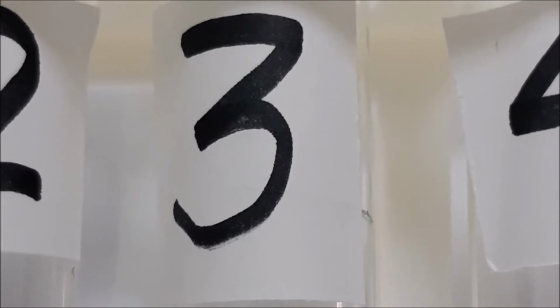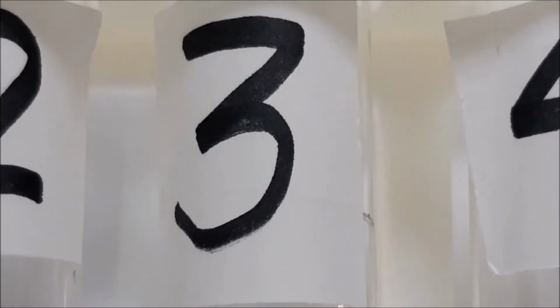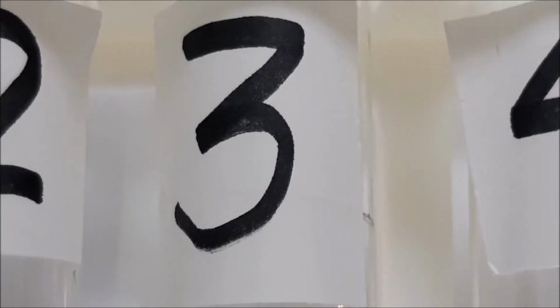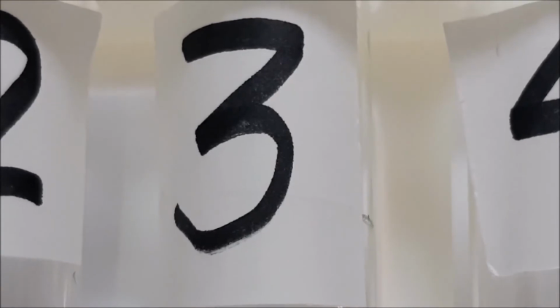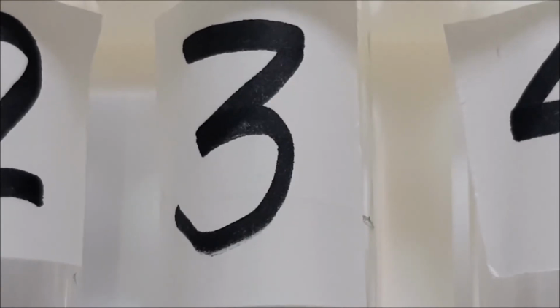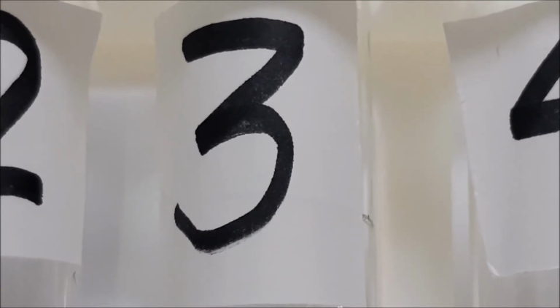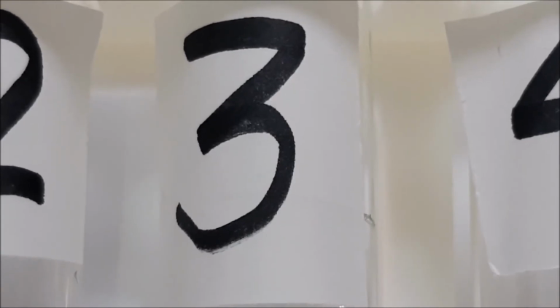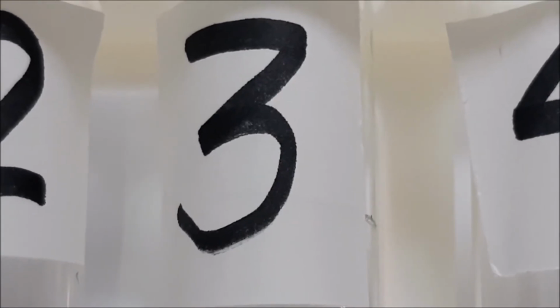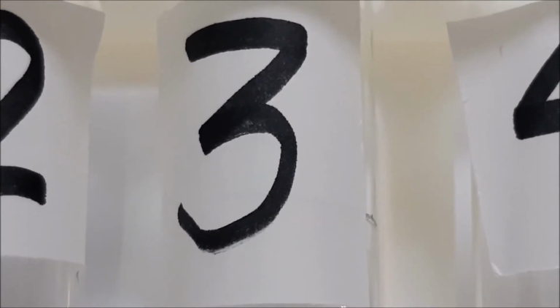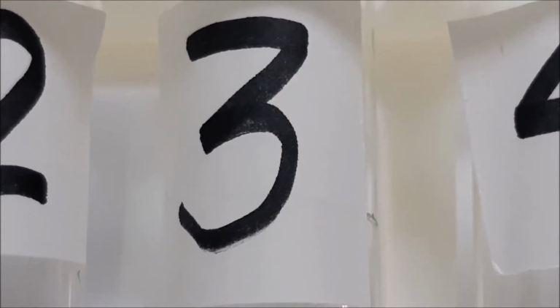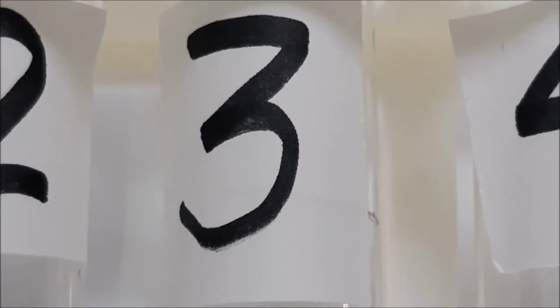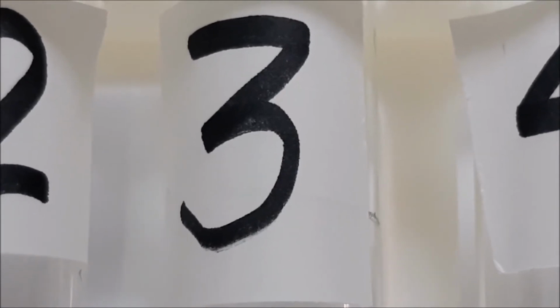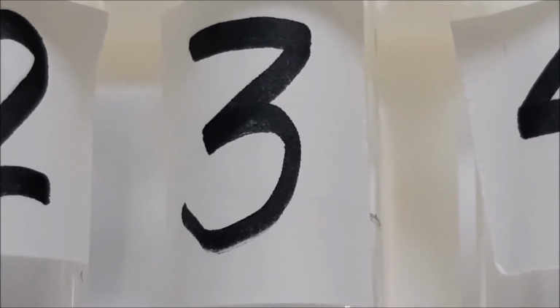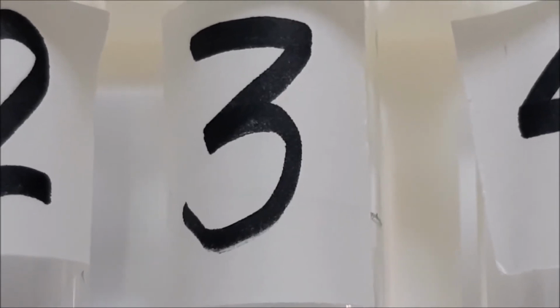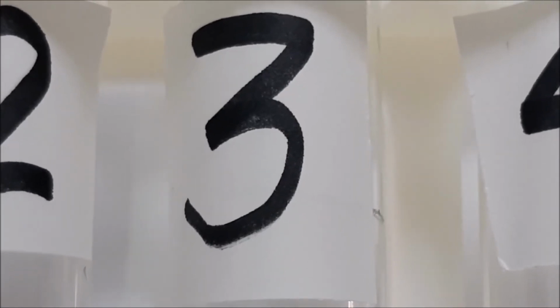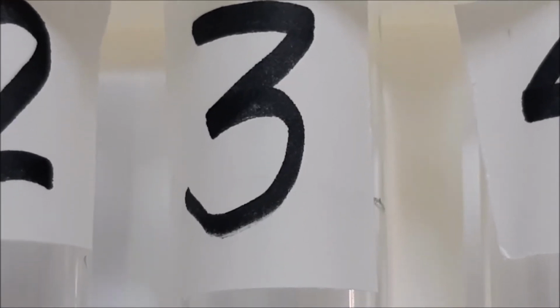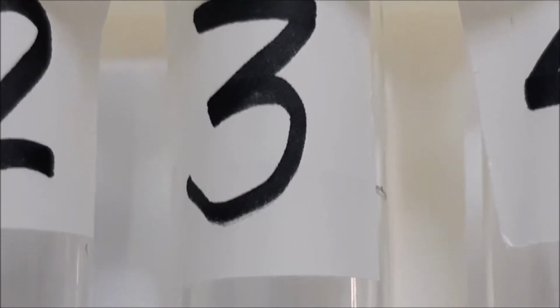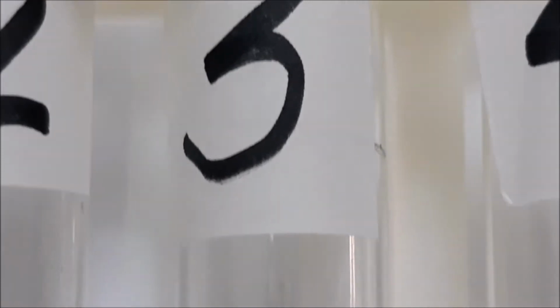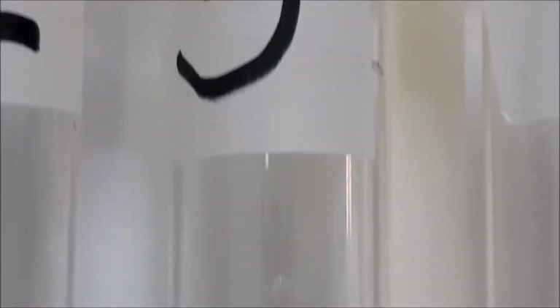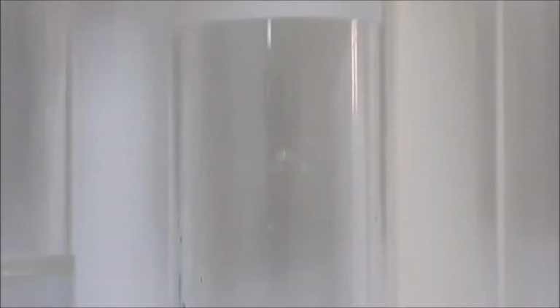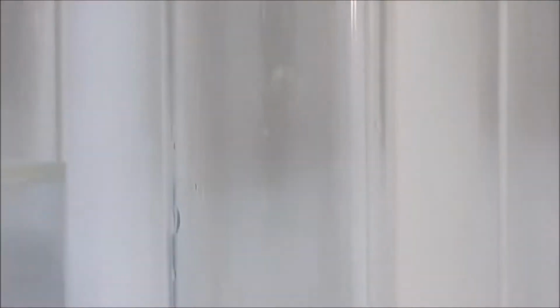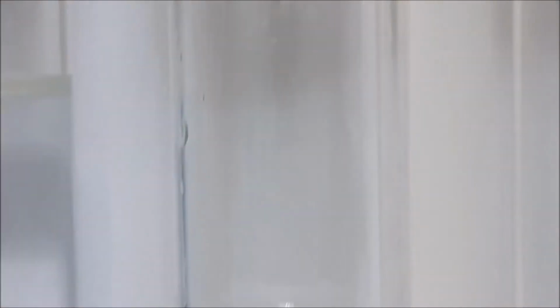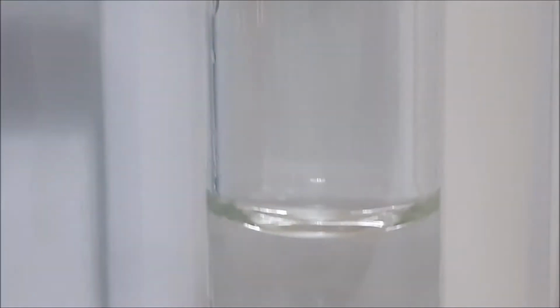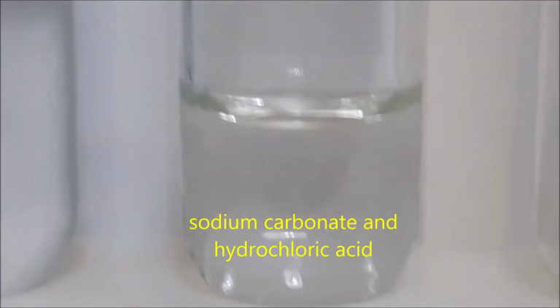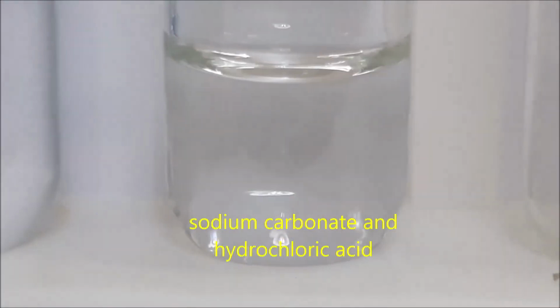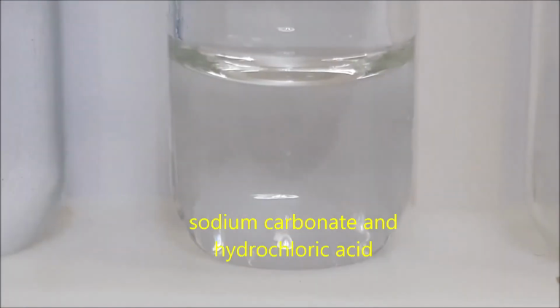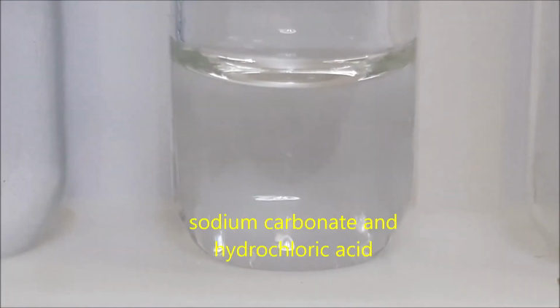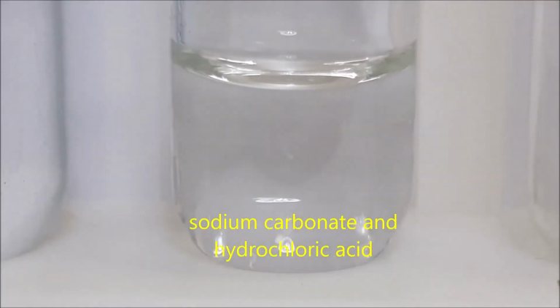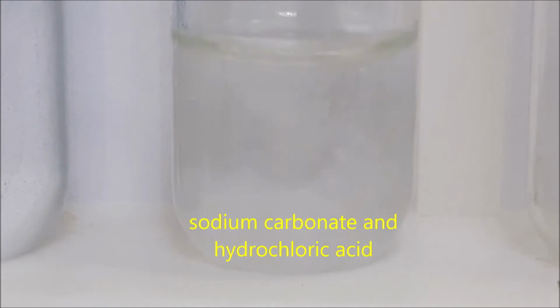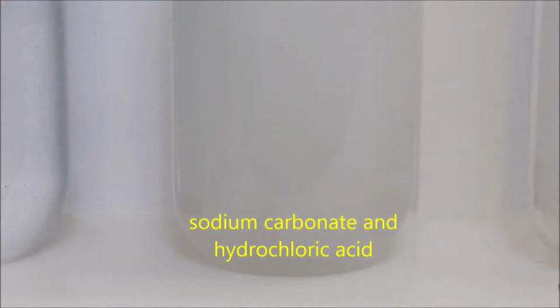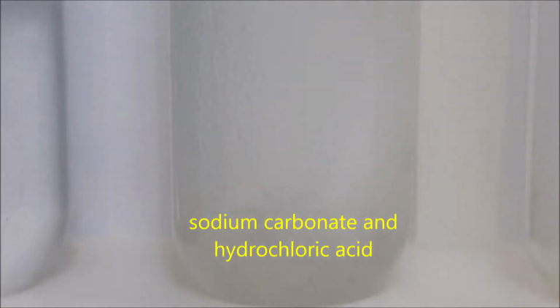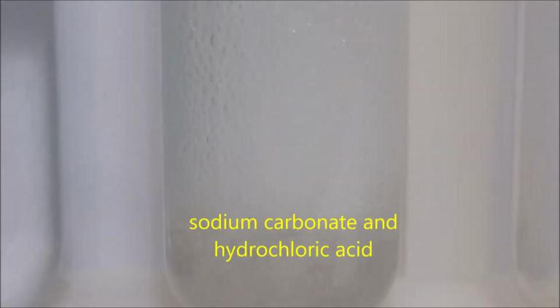For test tube number three, we have sodium carbonate and hydrochloric acid.